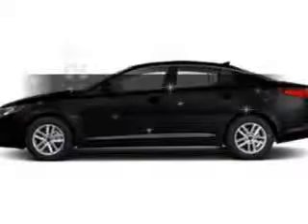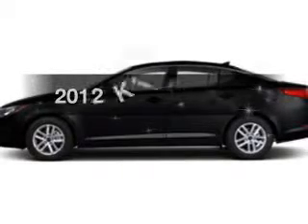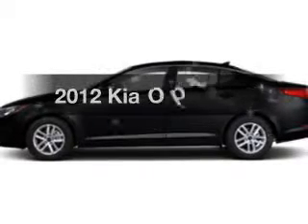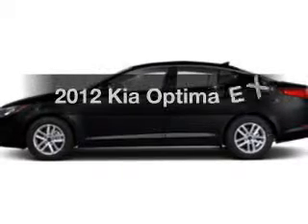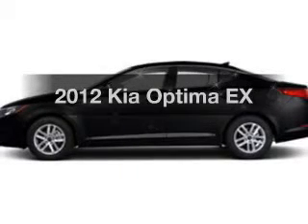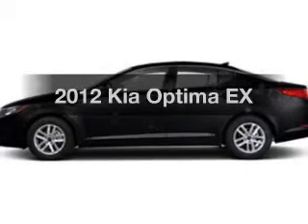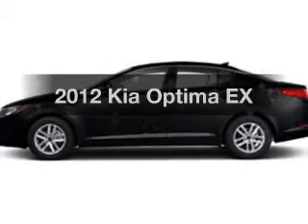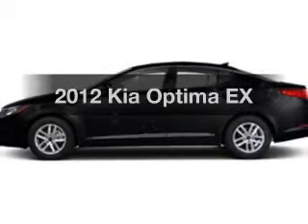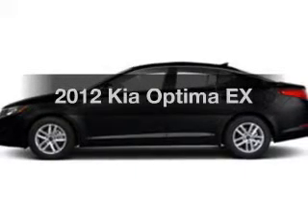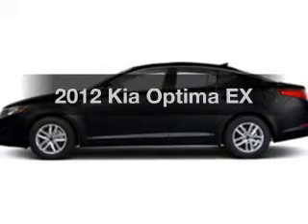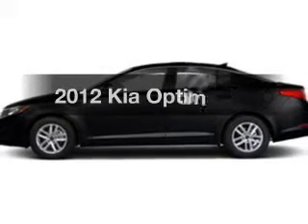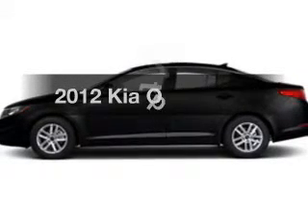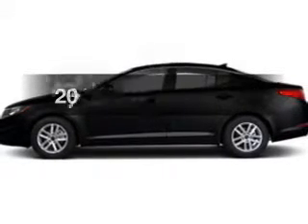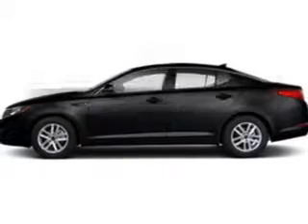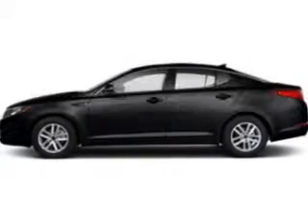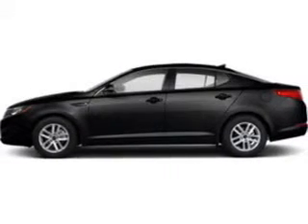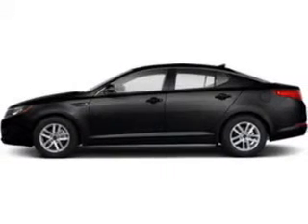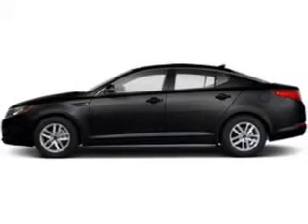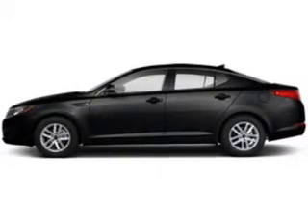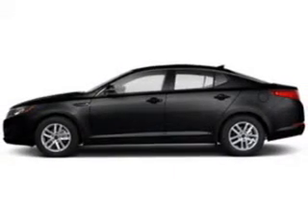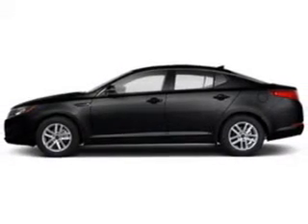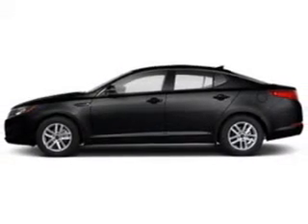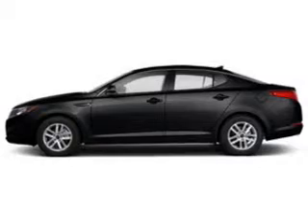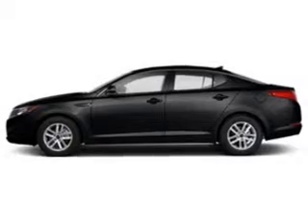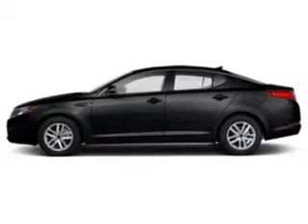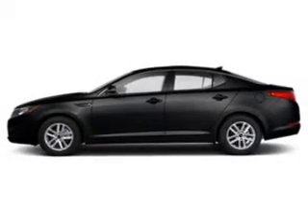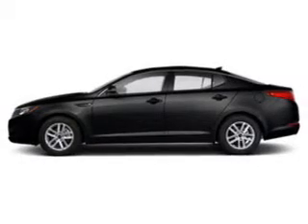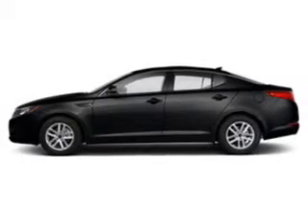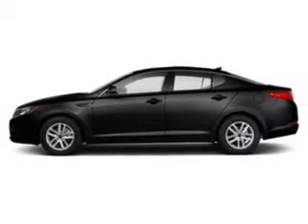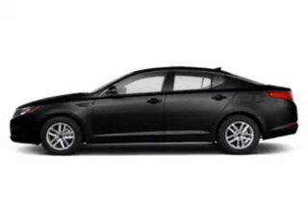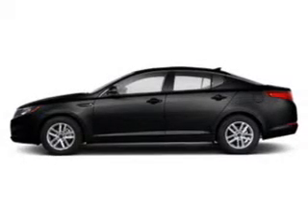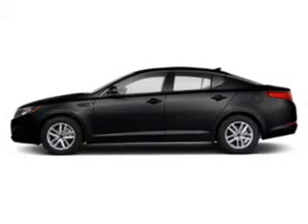Imagine yourself in this 2012 Kia Optima. Travel the roads in style and comfort in this great vehicle.